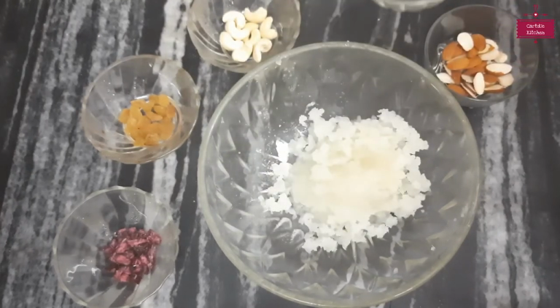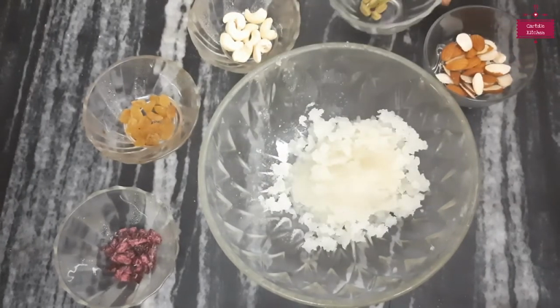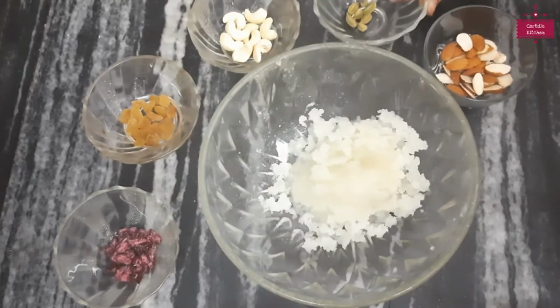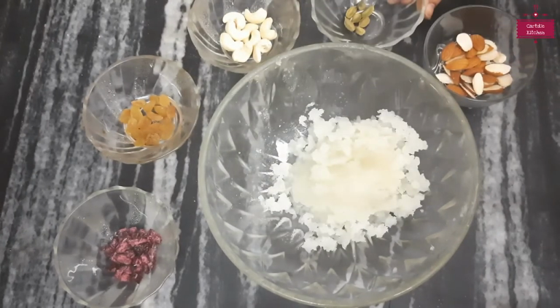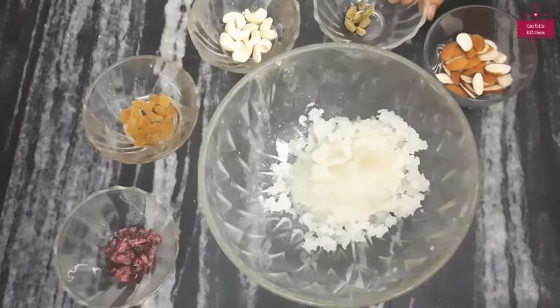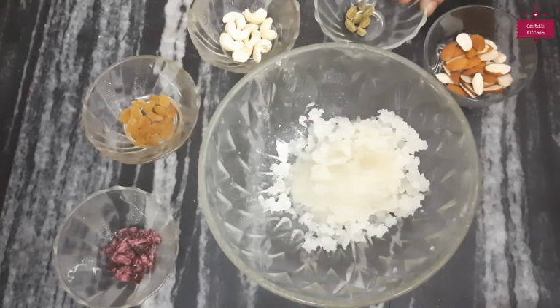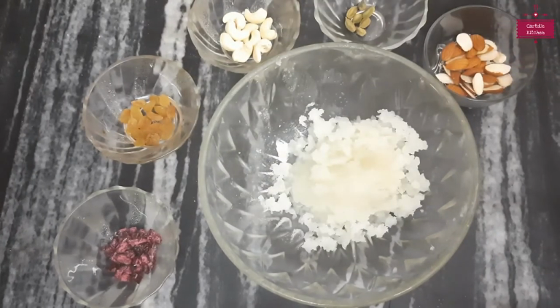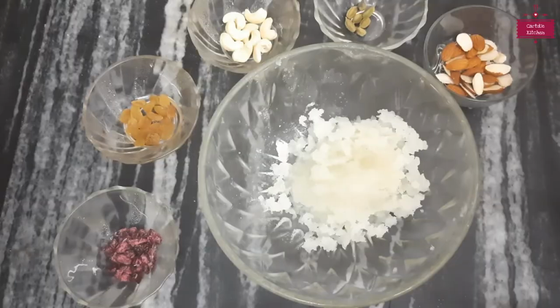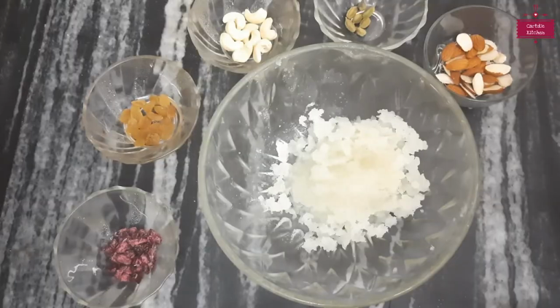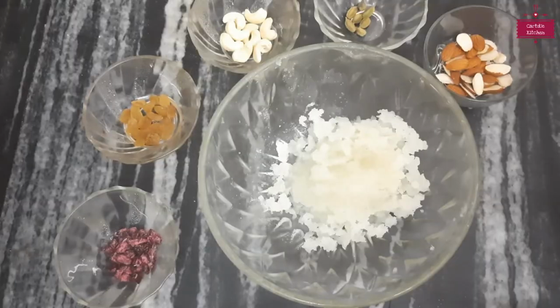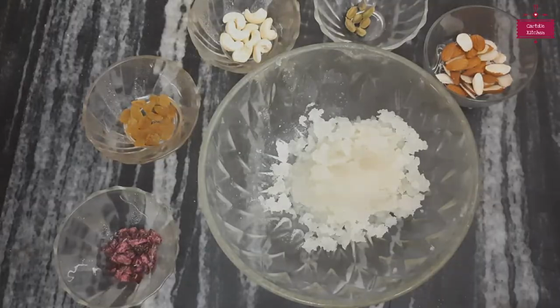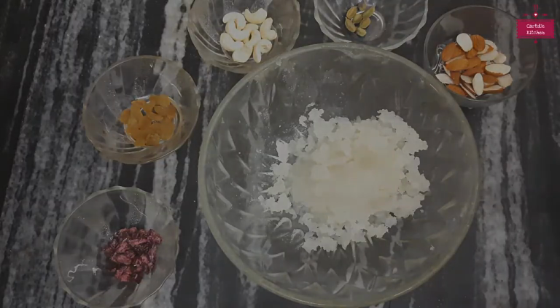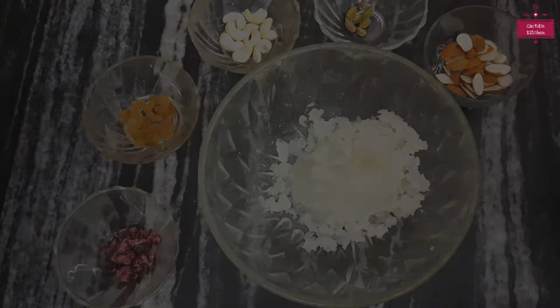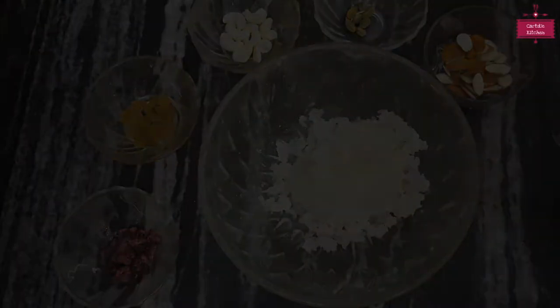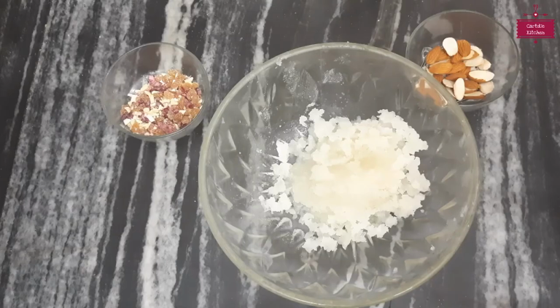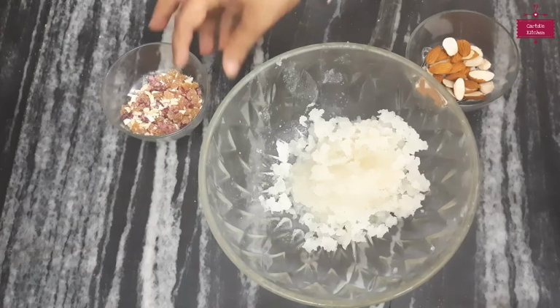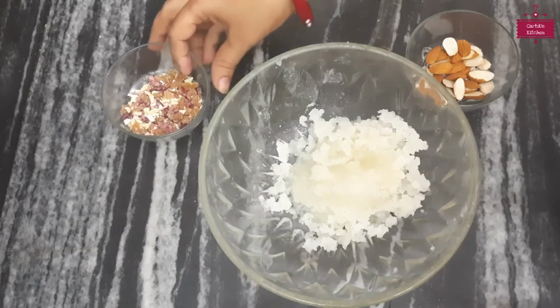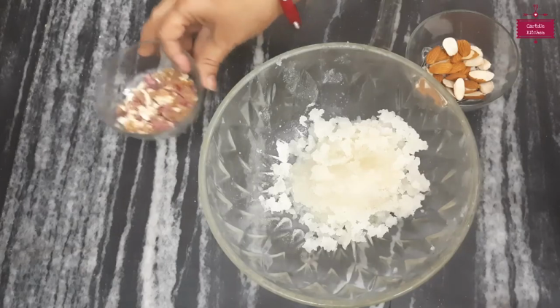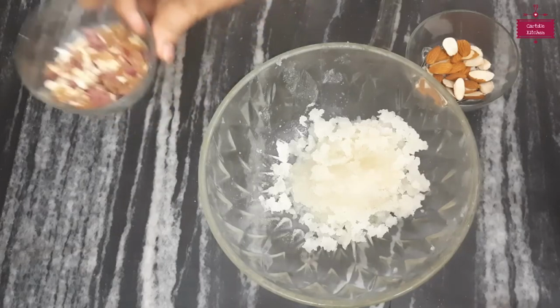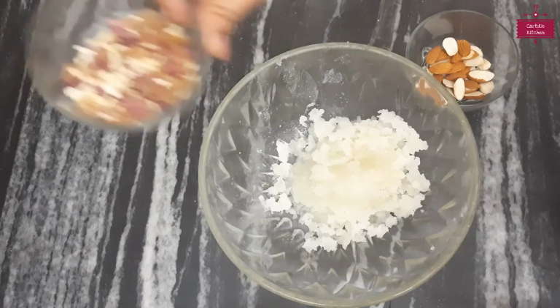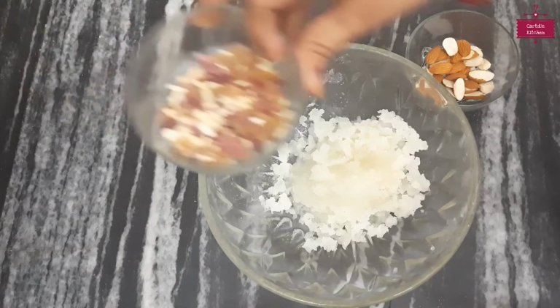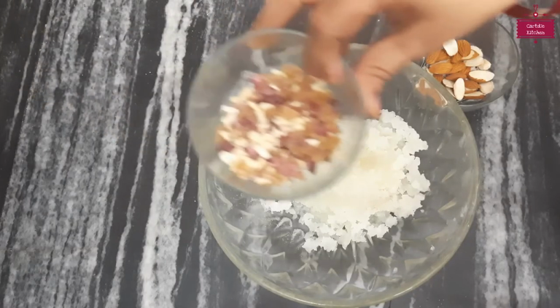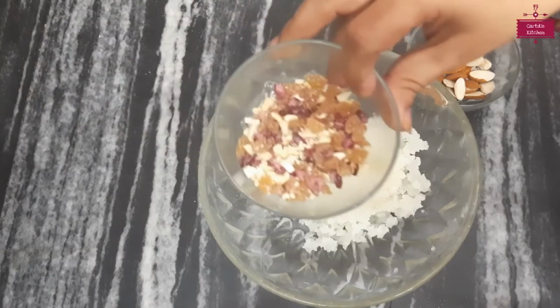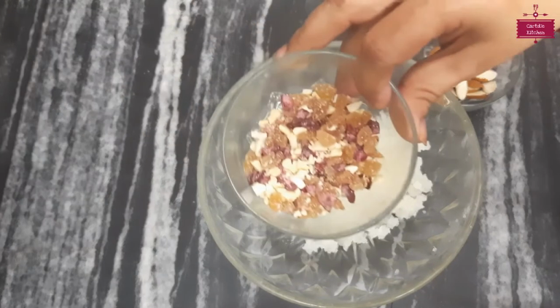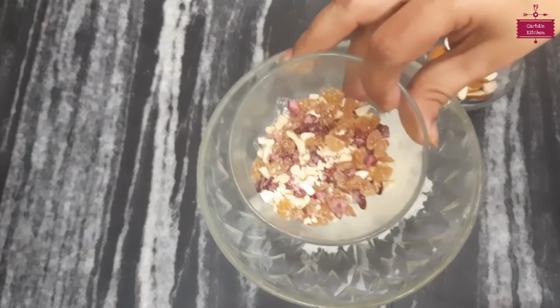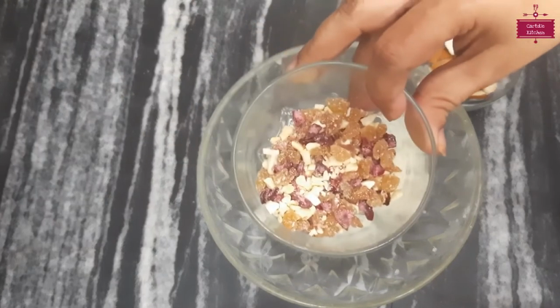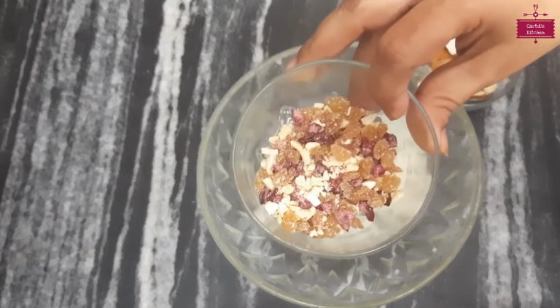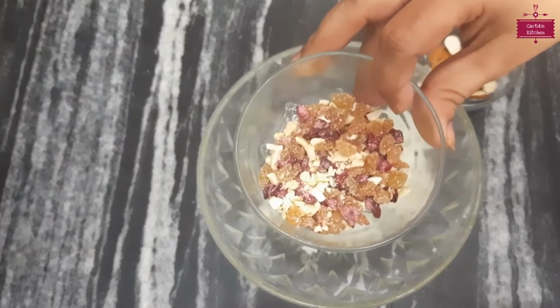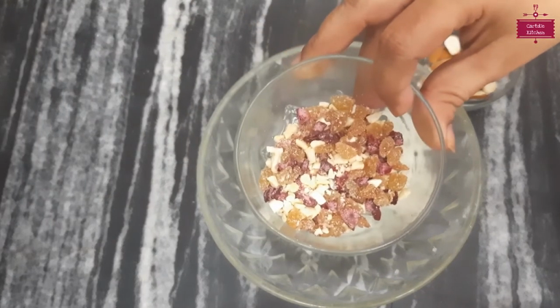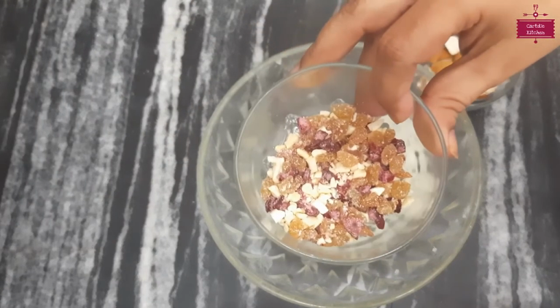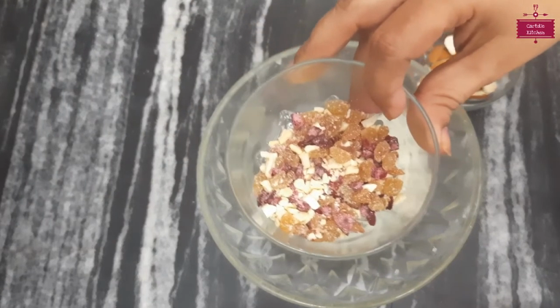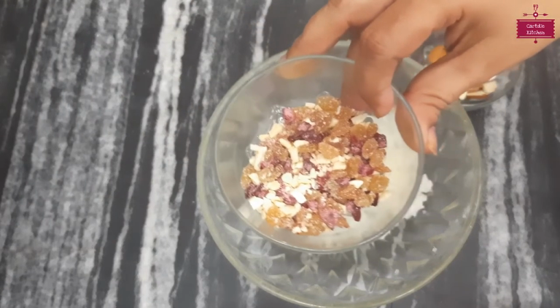We will chop 5 to 6 ilaichi (cardamom) and put it in a bowl and mix it with kaju (cashews), kishmish (raisins), khajur (dates), and ilaichi.